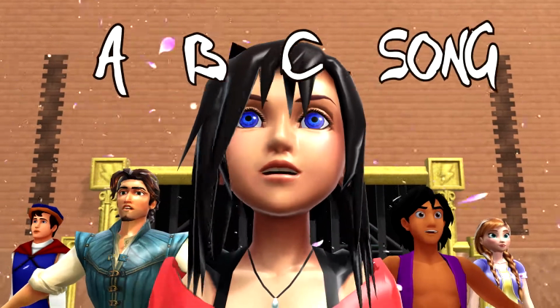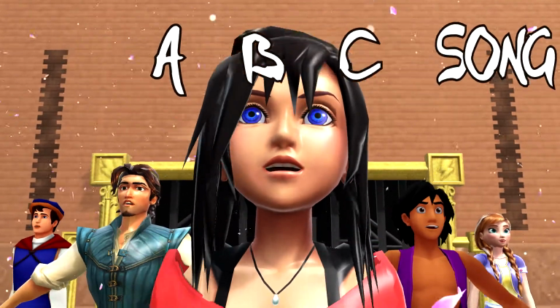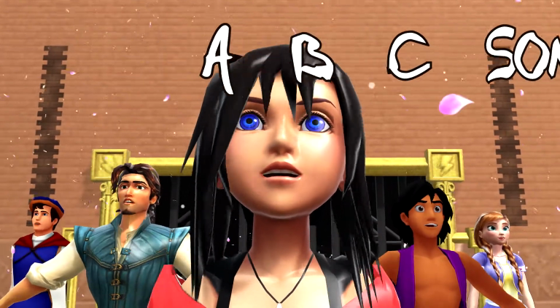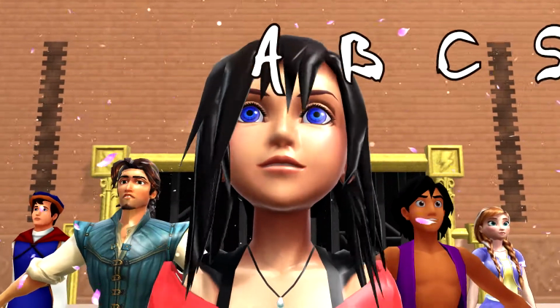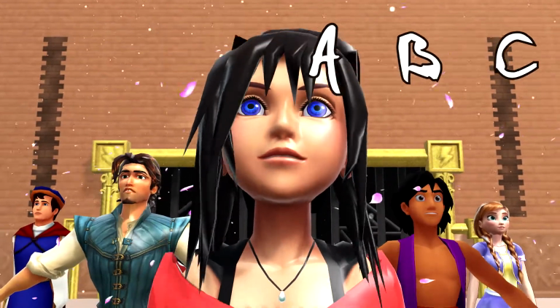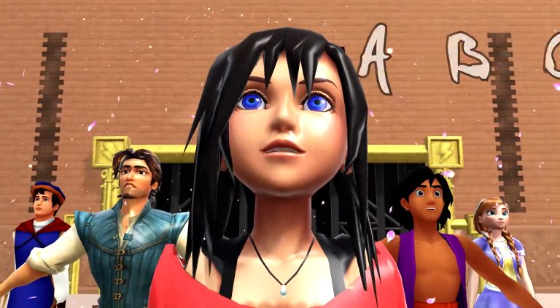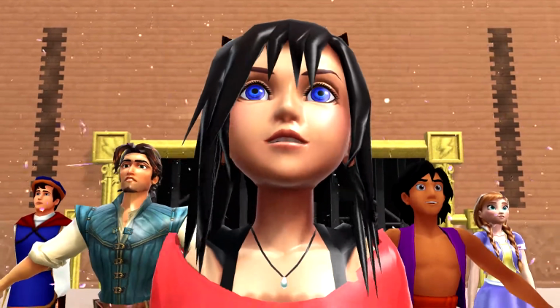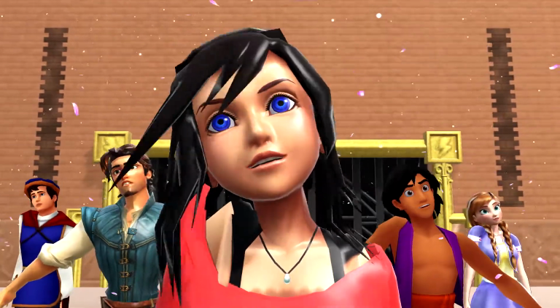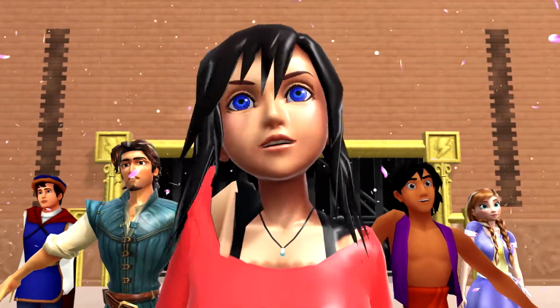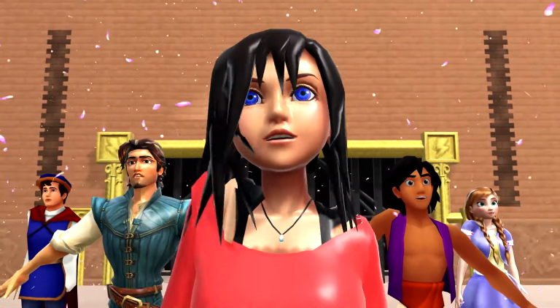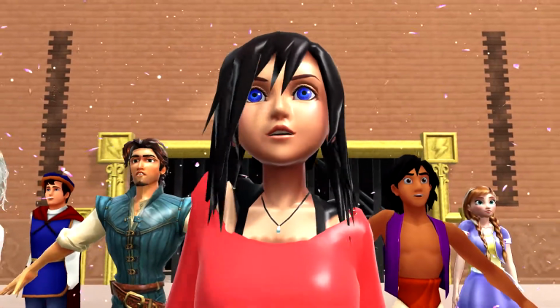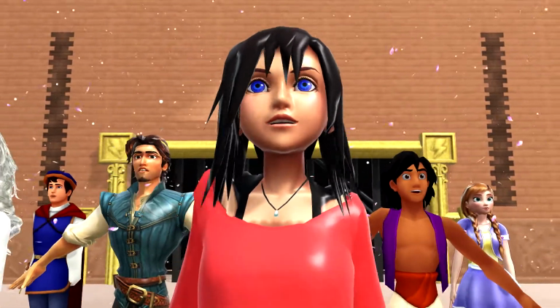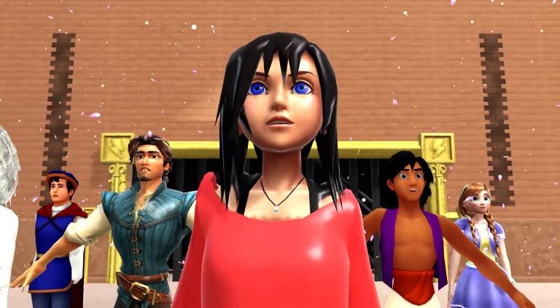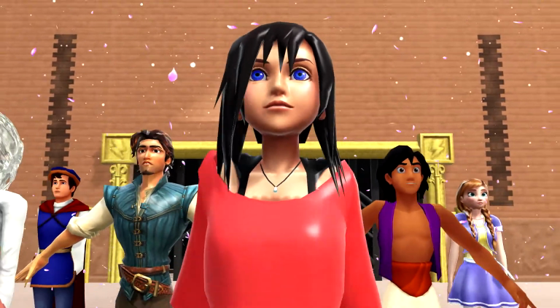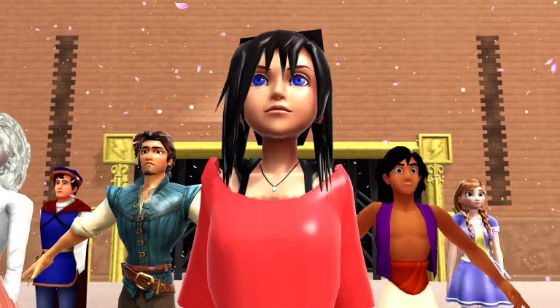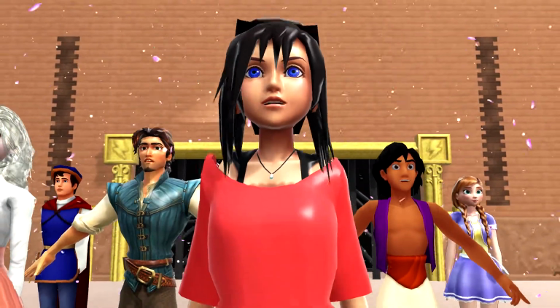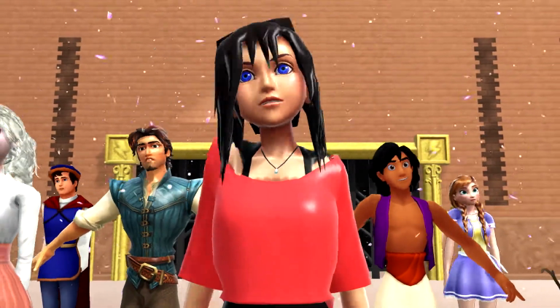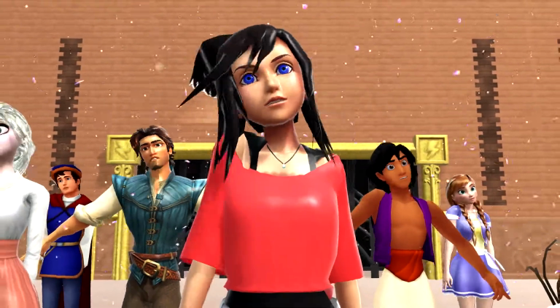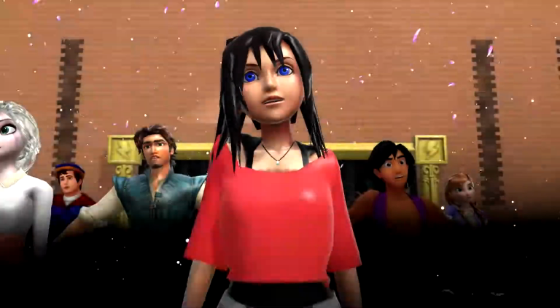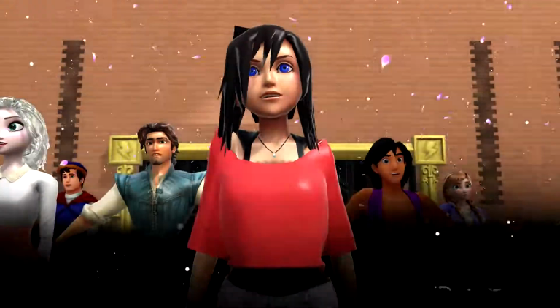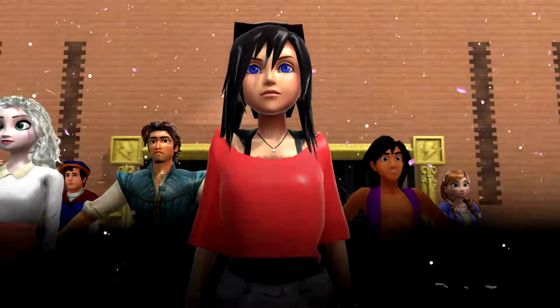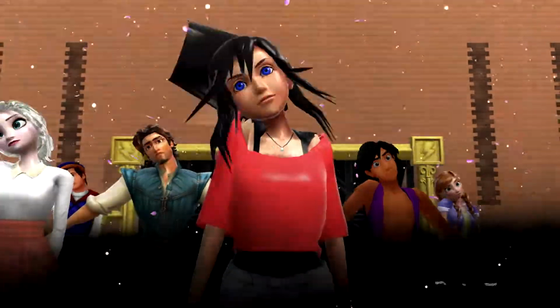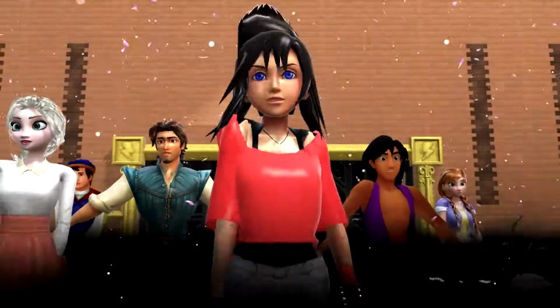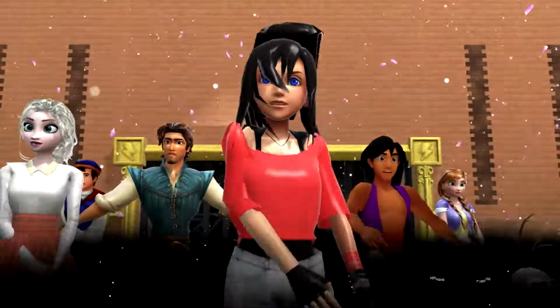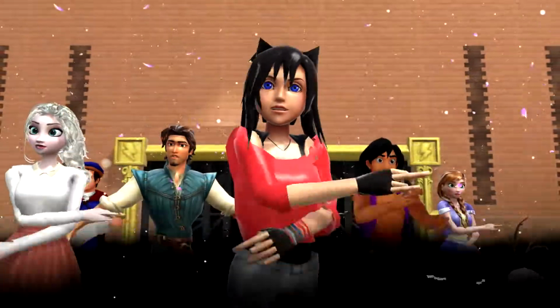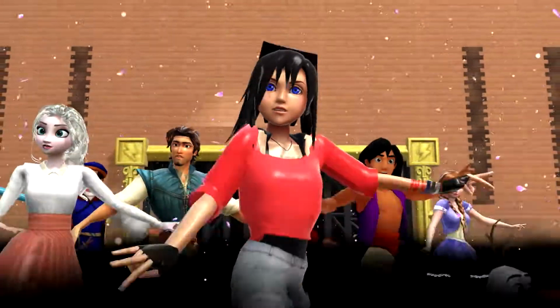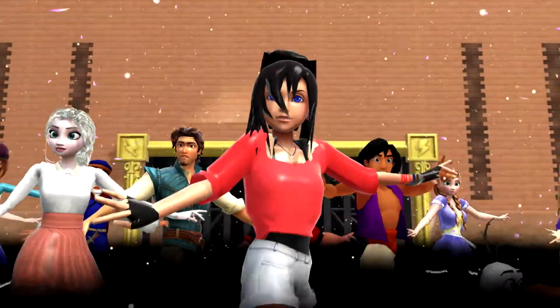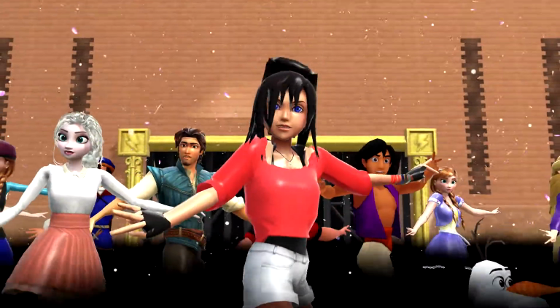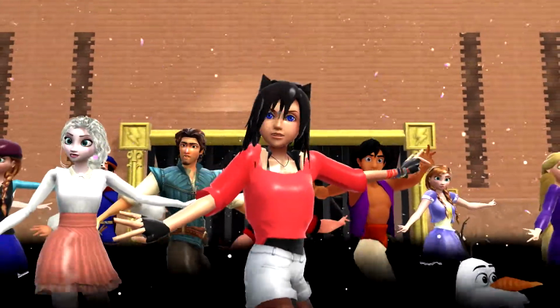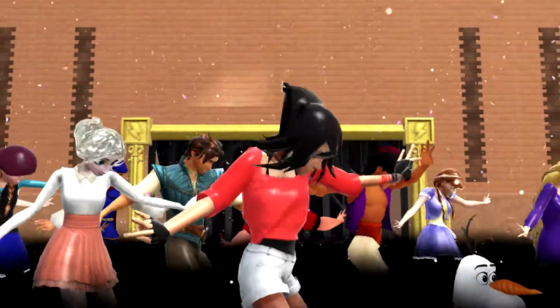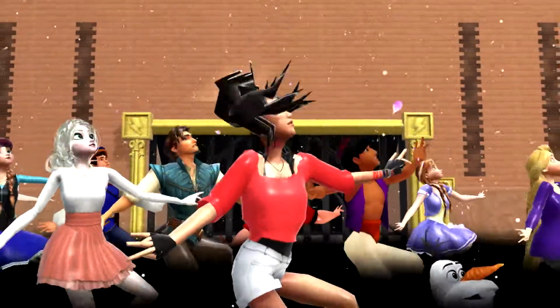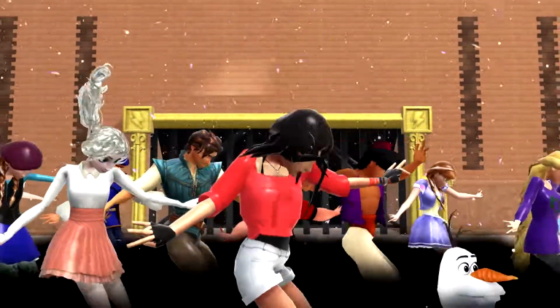Oh, it's a scary night. What's that? They are the scary alphabet.